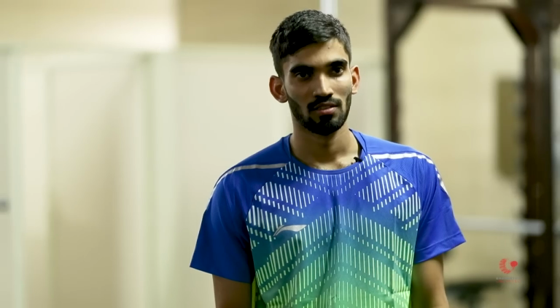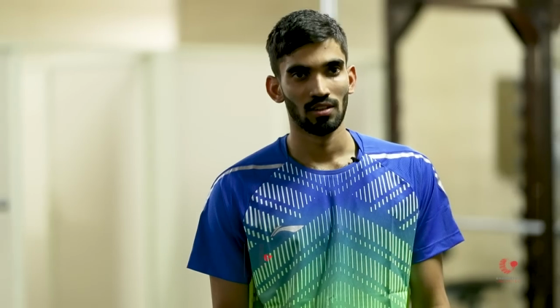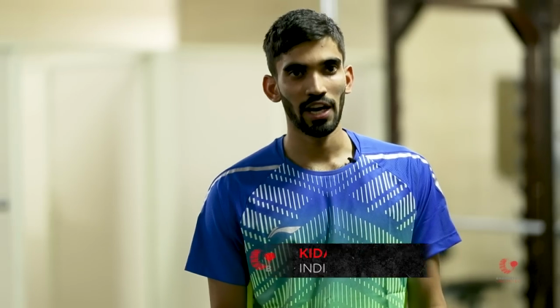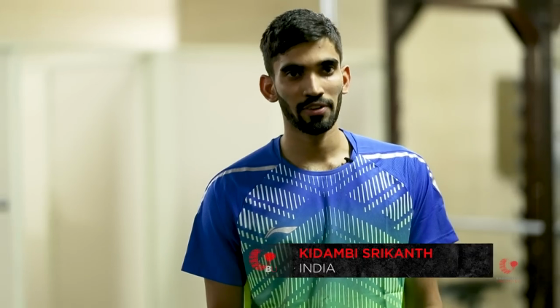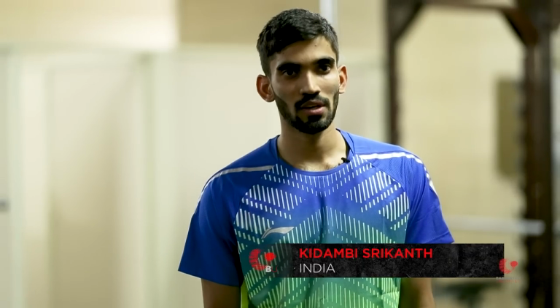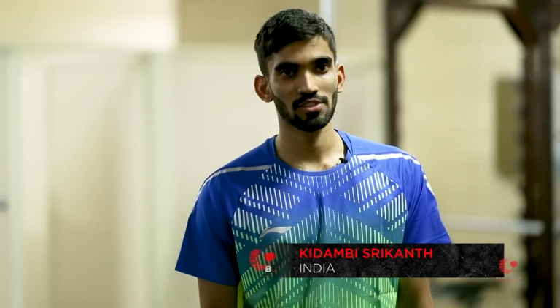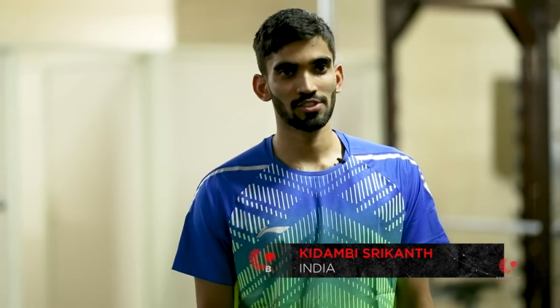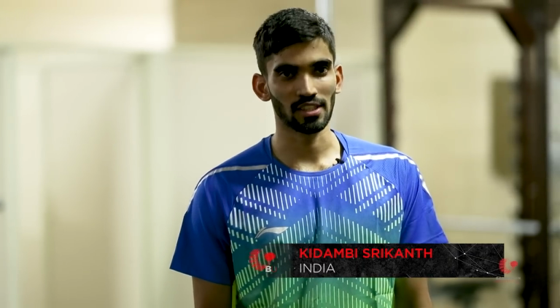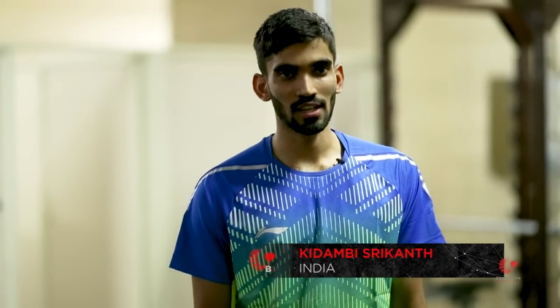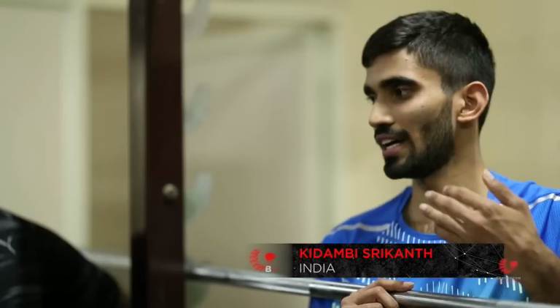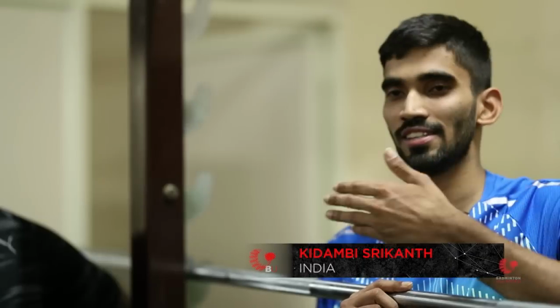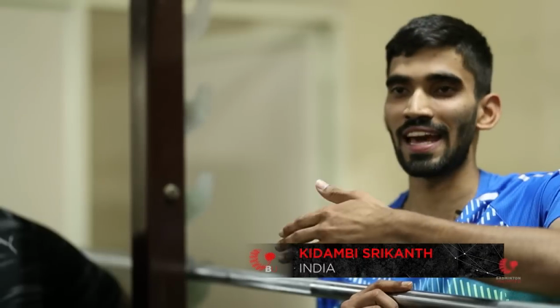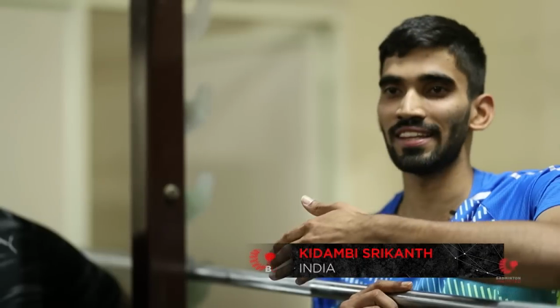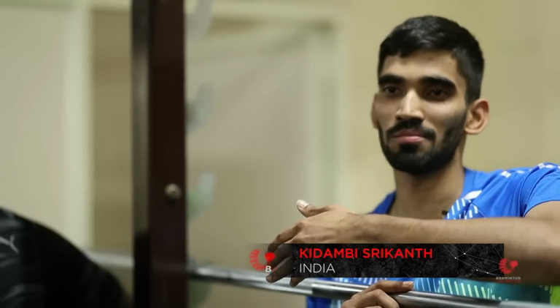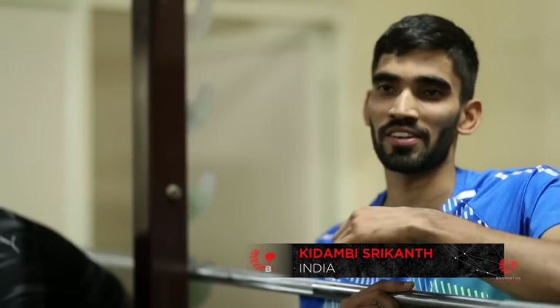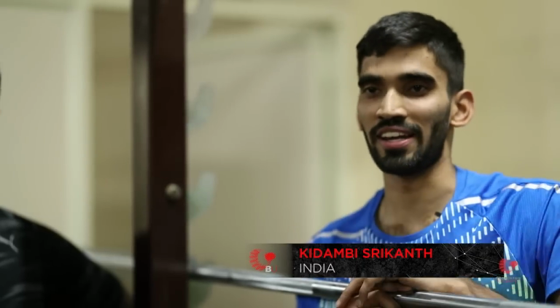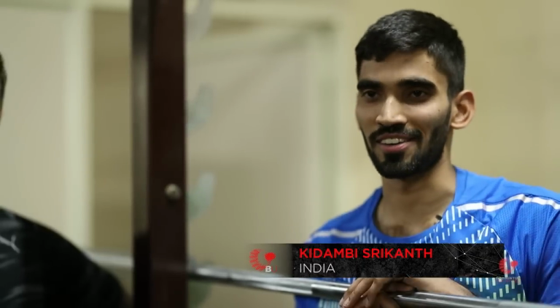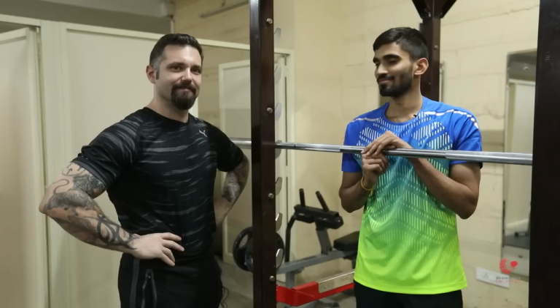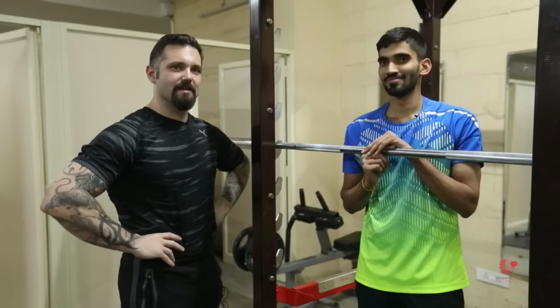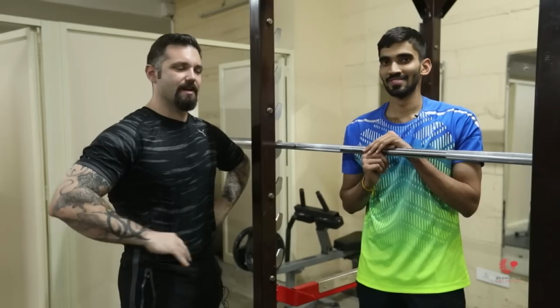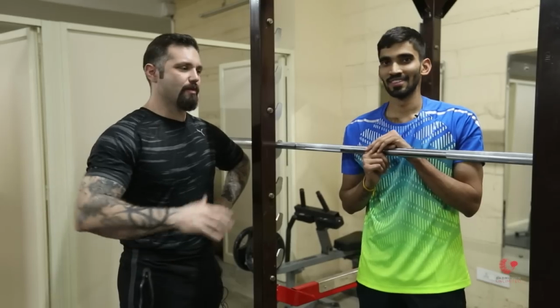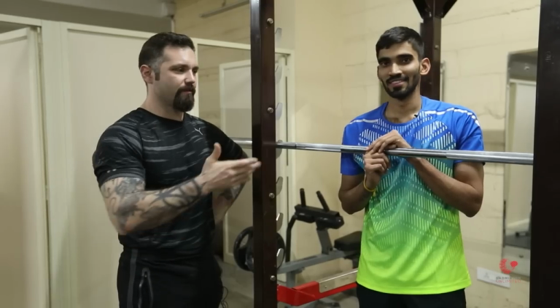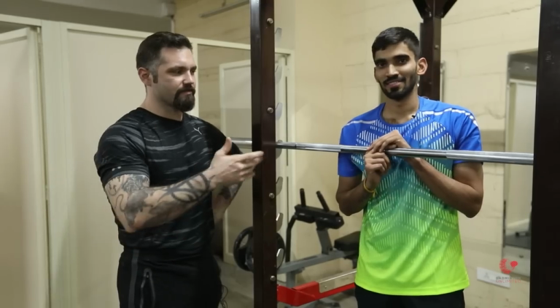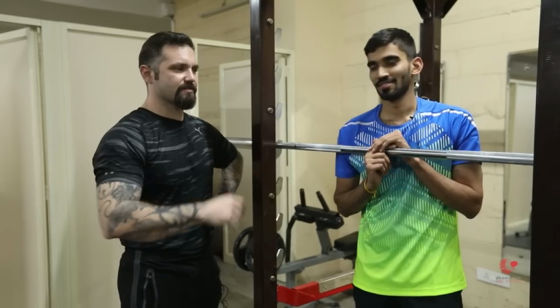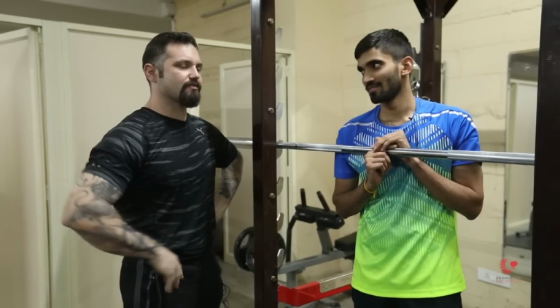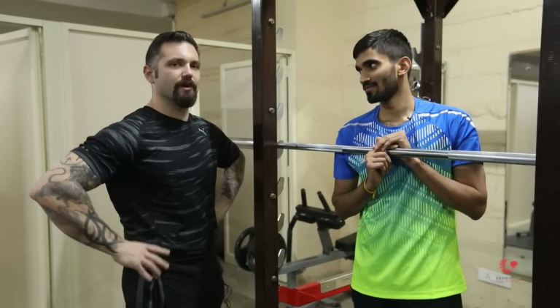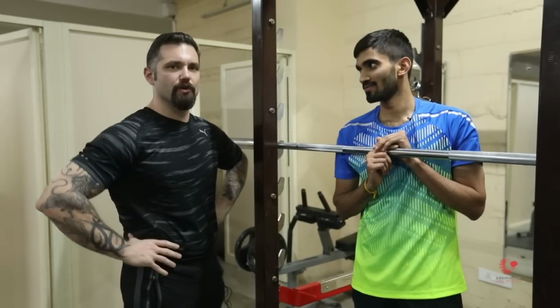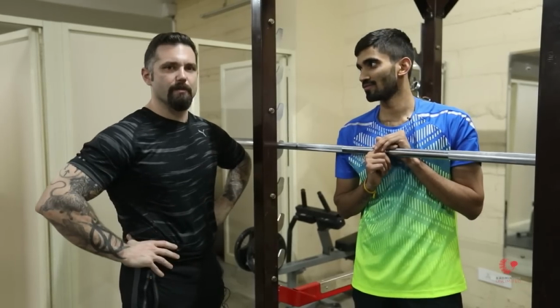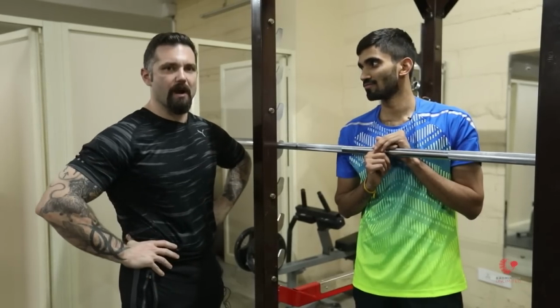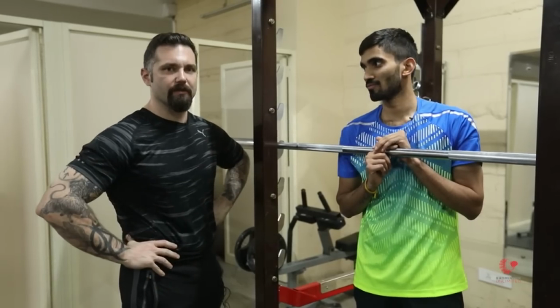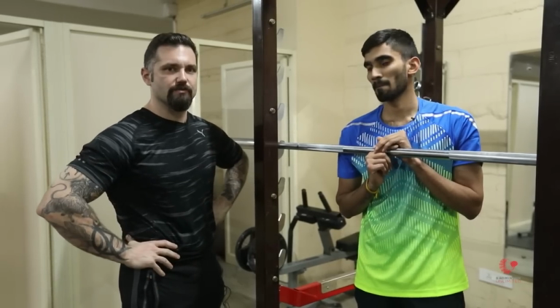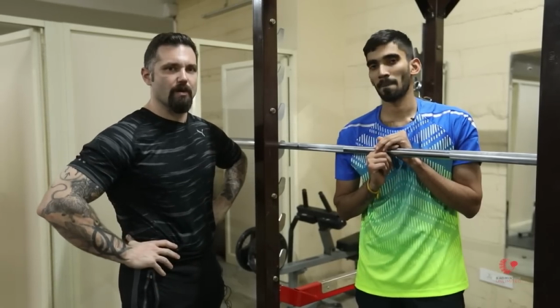Hi everyone, this is Srikan and here's Daniel, my trainer. Today the first exercise we're gonna do is the powerlifting squat.